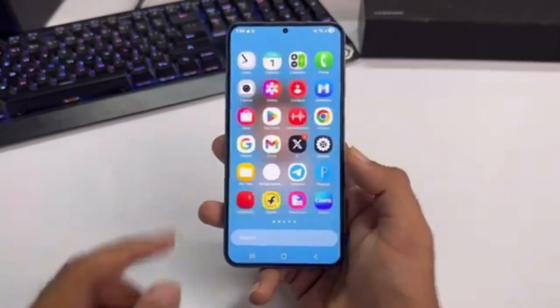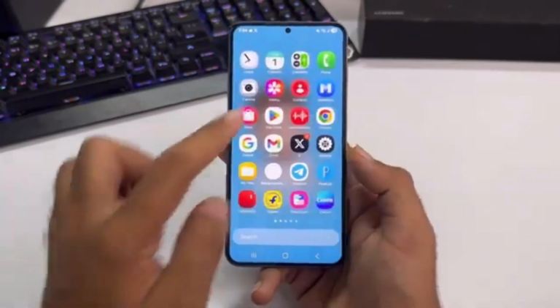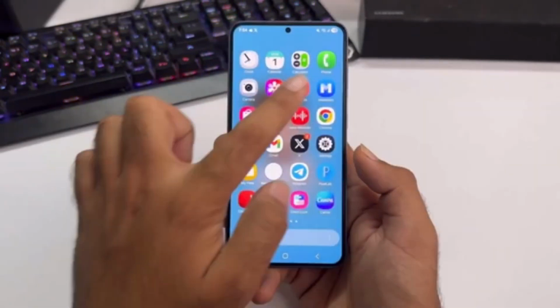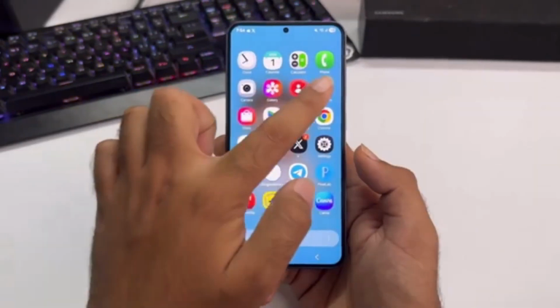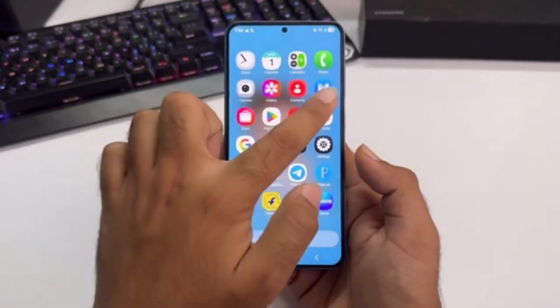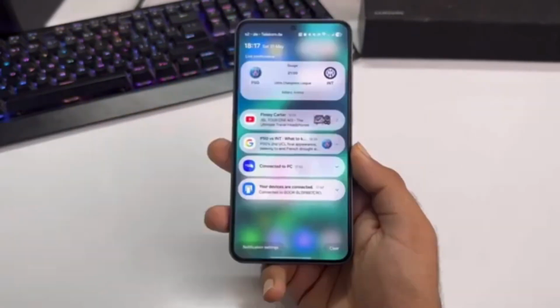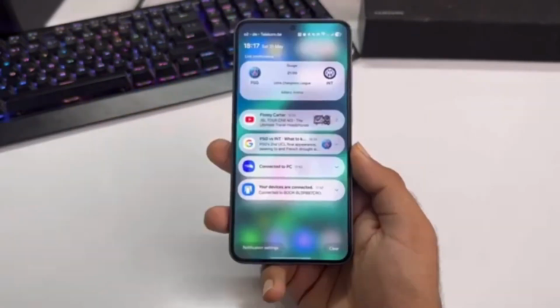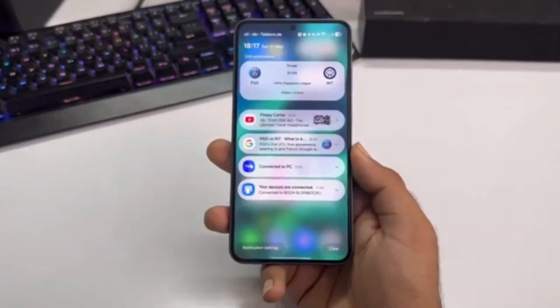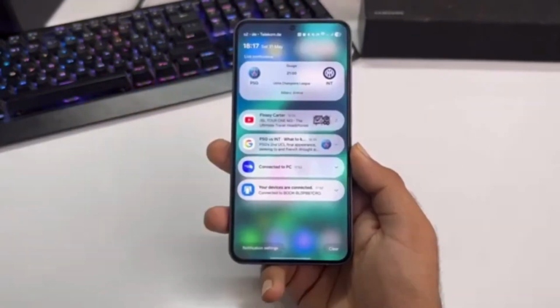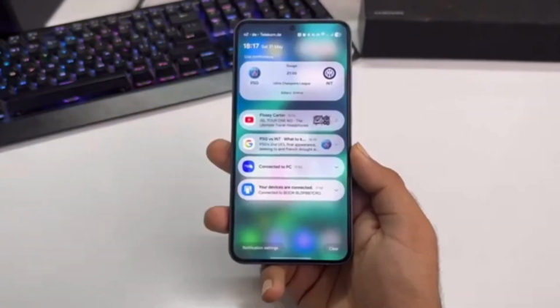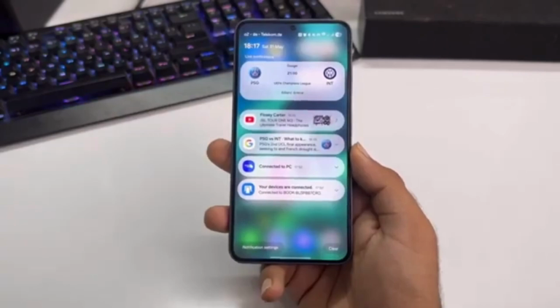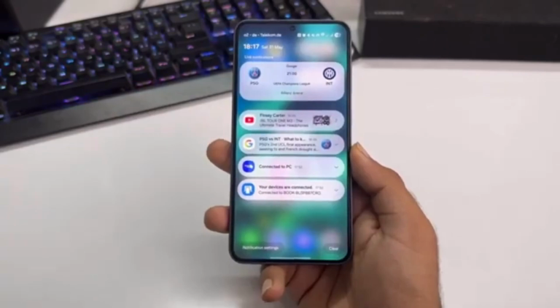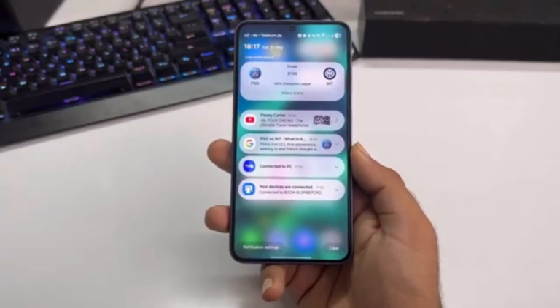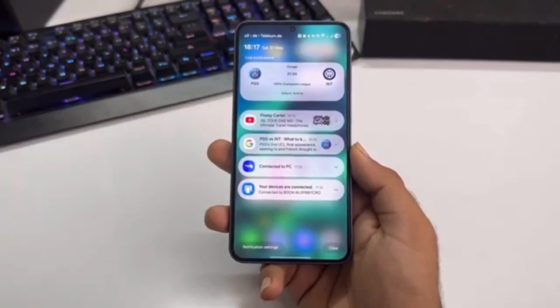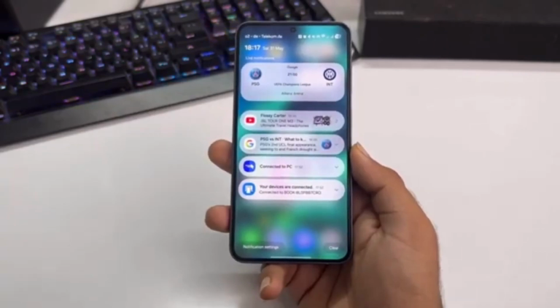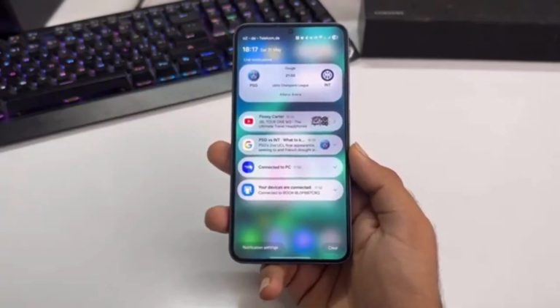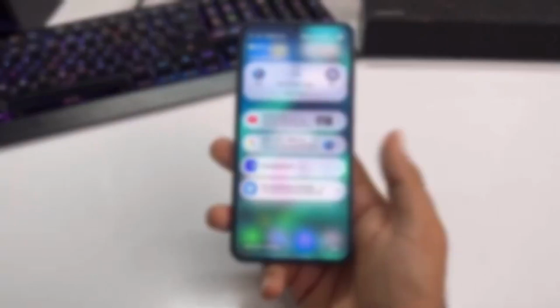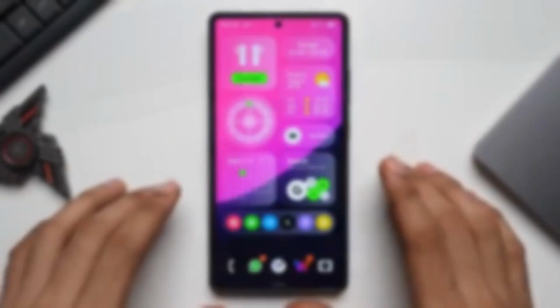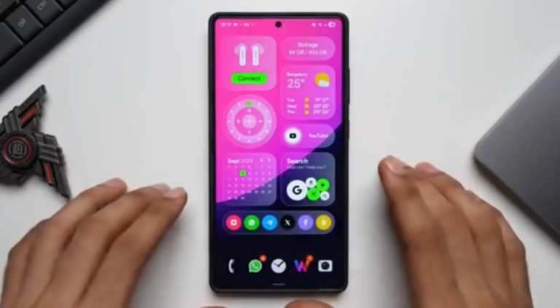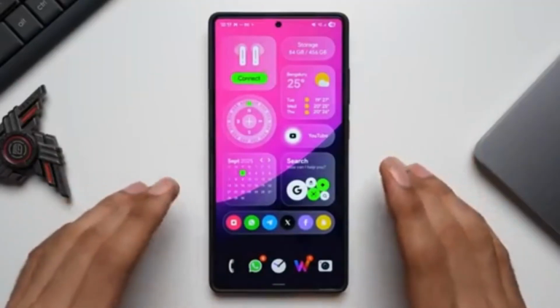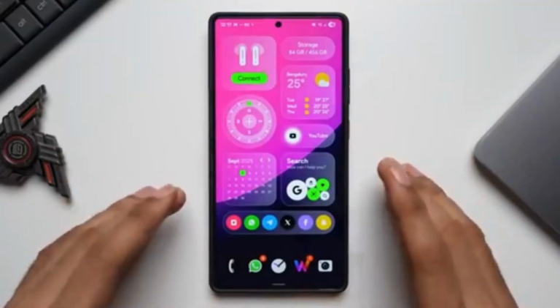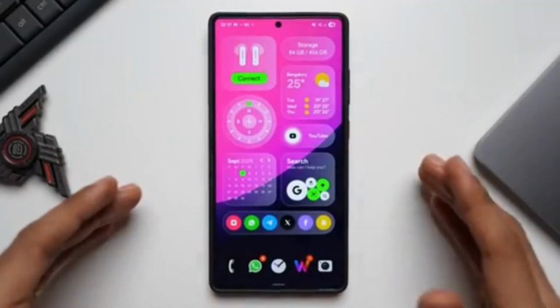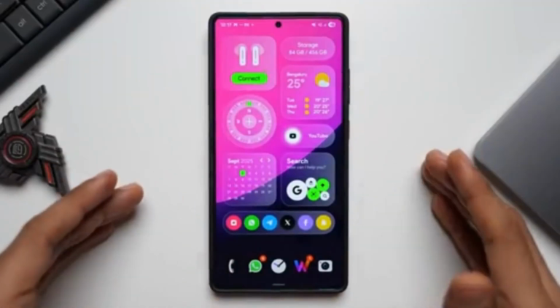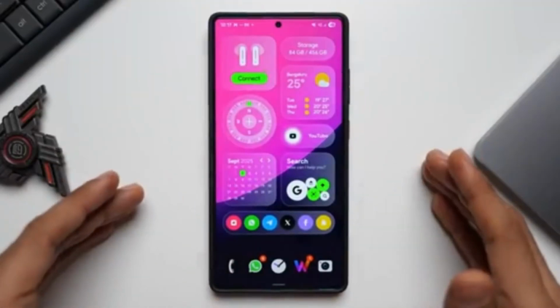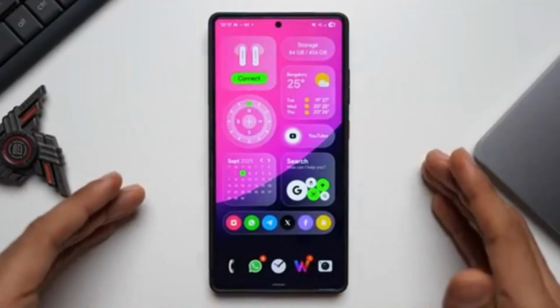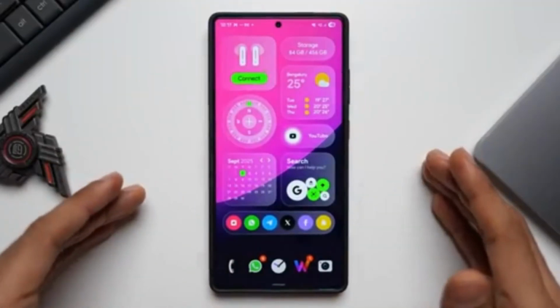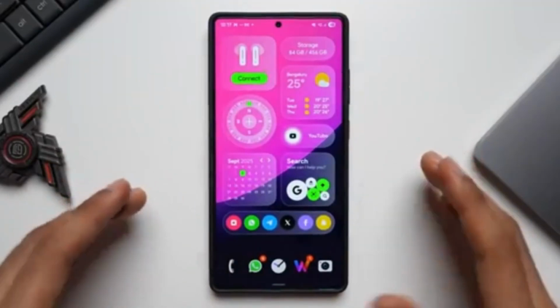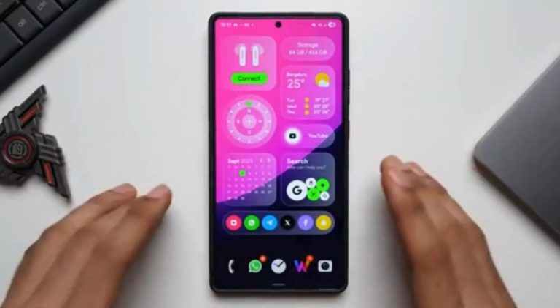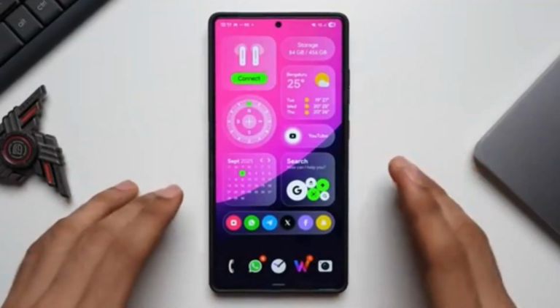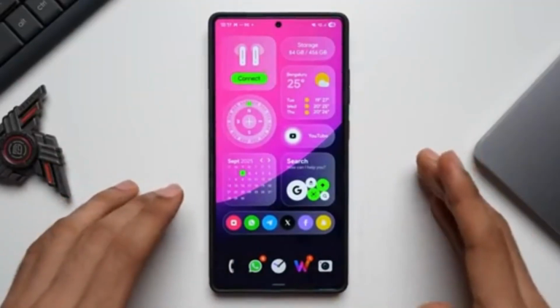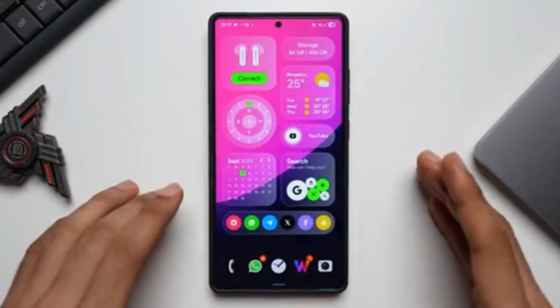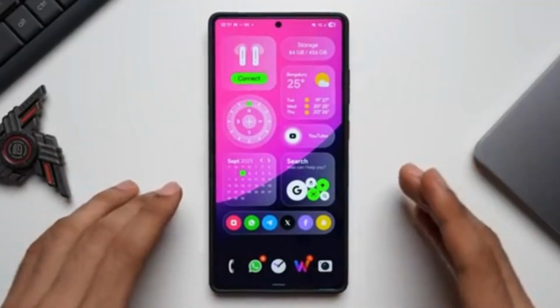So, what exactly does One UI 8 bring? When can you expect it? And is your Galaxy device eligible? Let's break it all down.